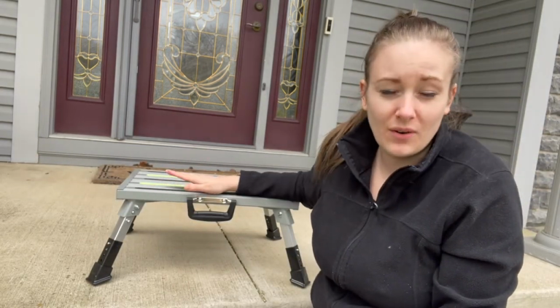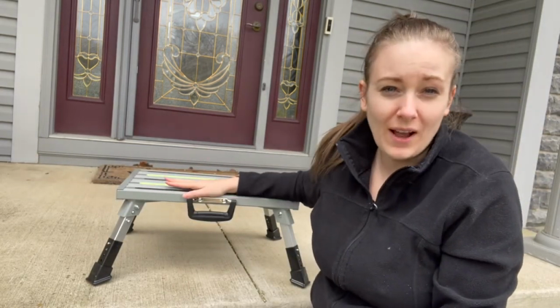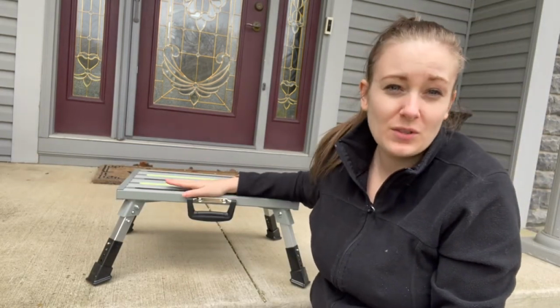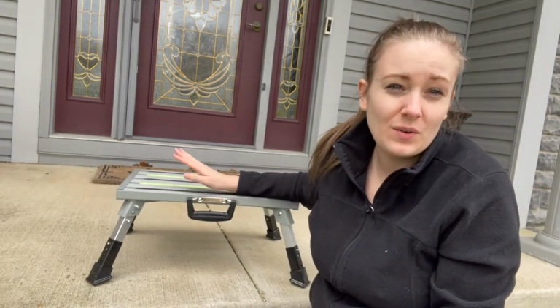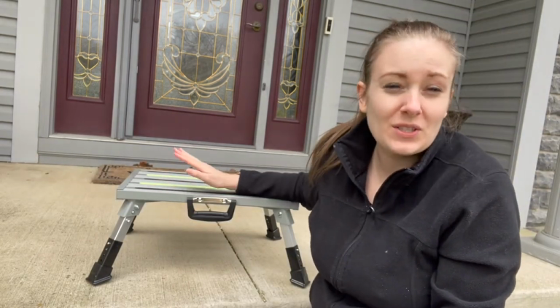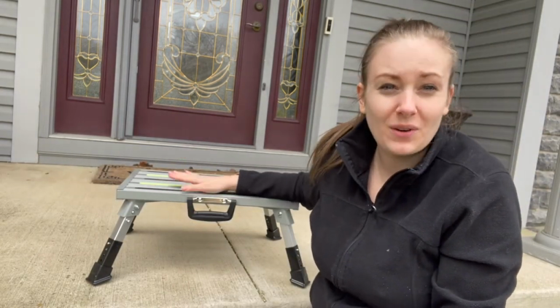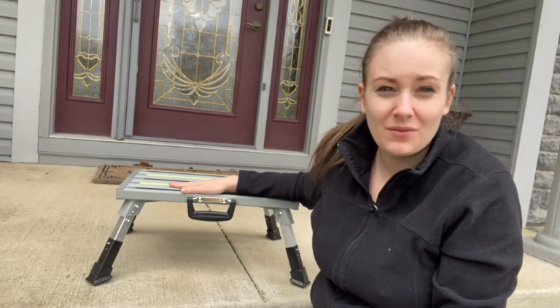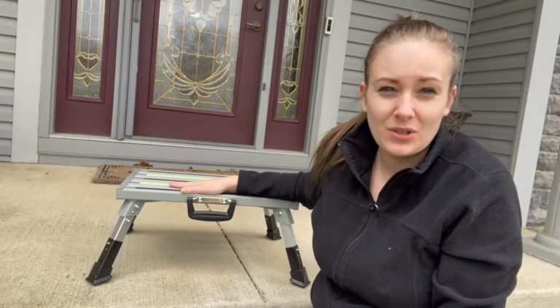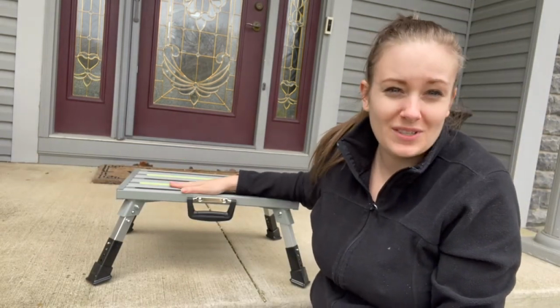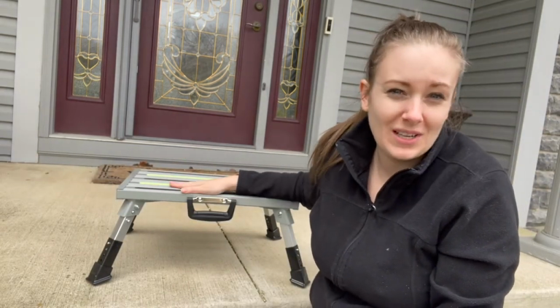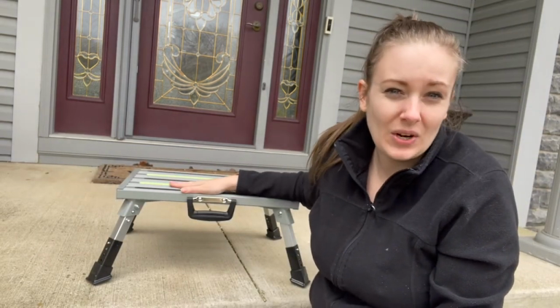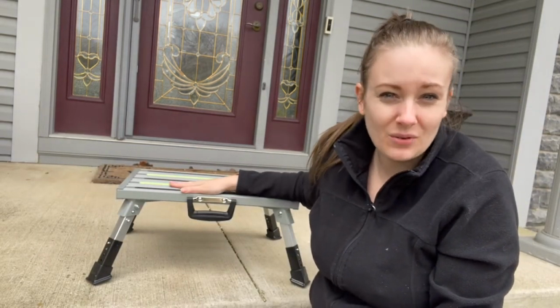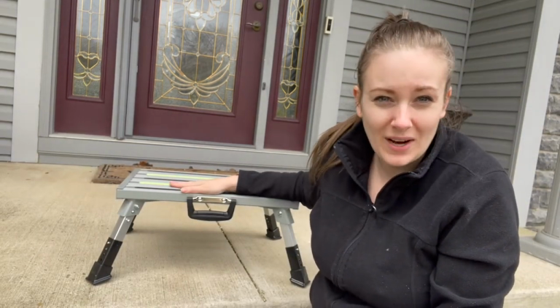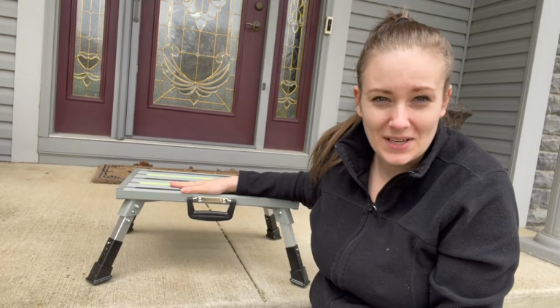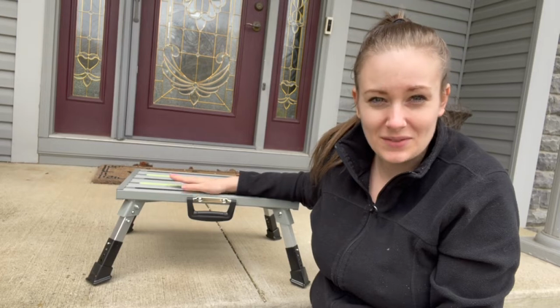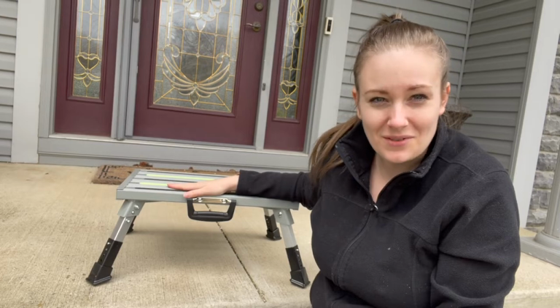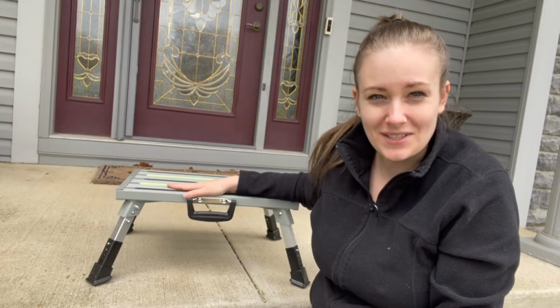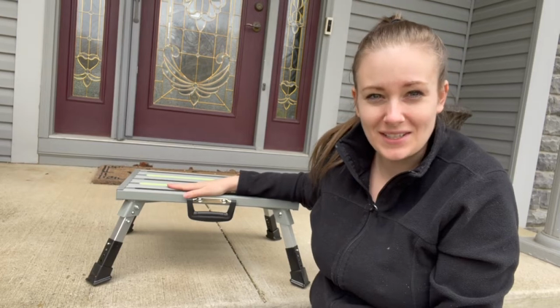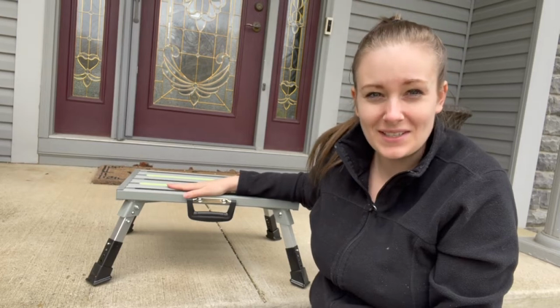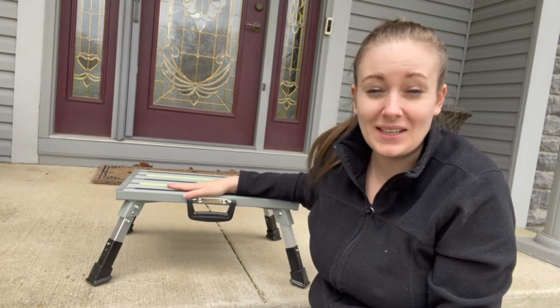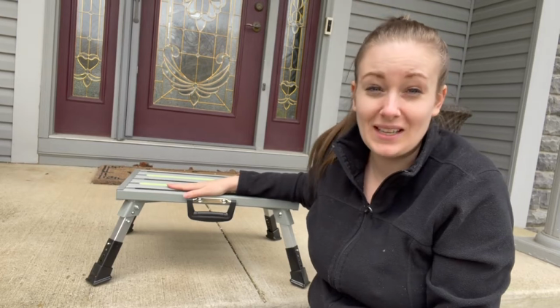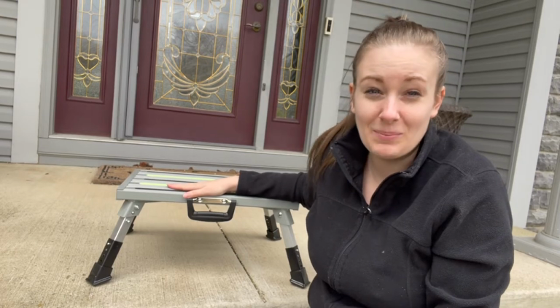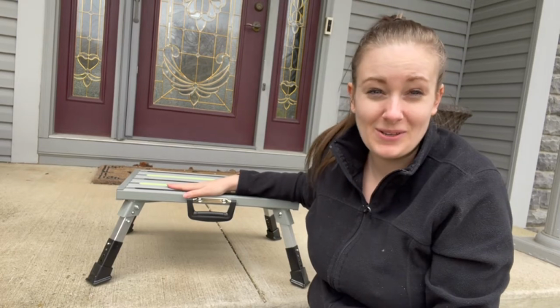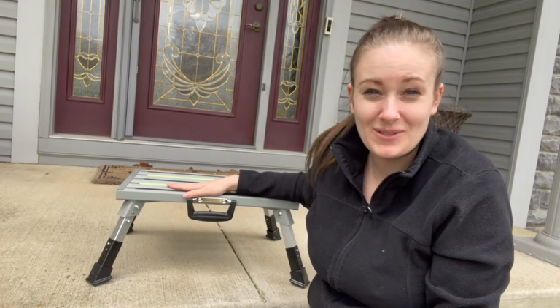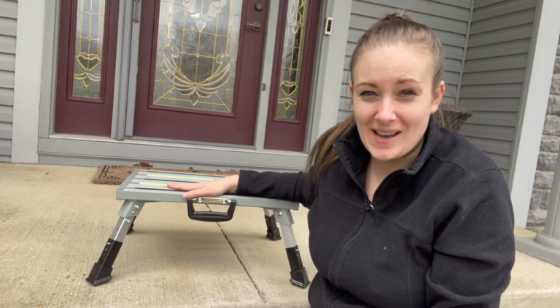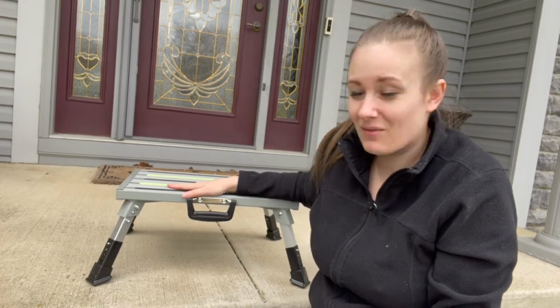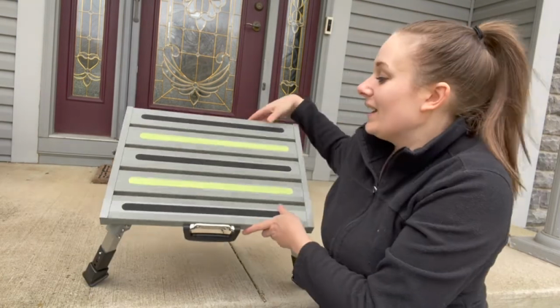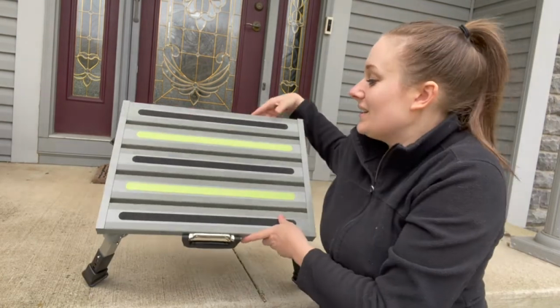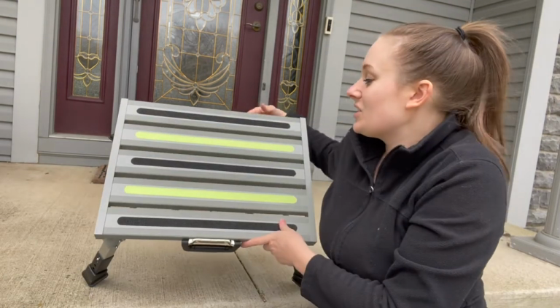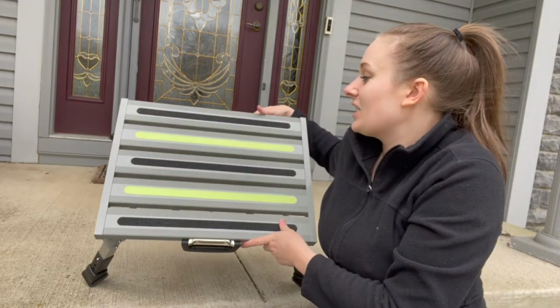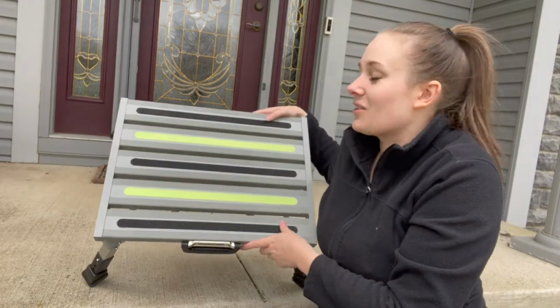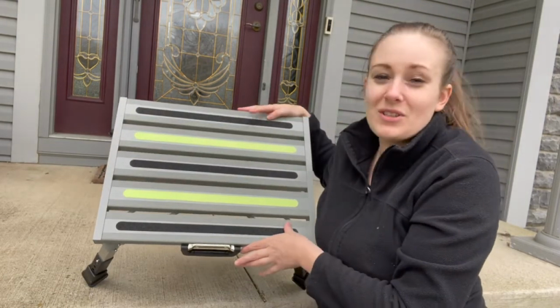On the bottom of your stool you have rubber feet. This will give you a stronger grip to hold onto the ground, so it's great for using it on a variety of surfaces and keeping you safe.